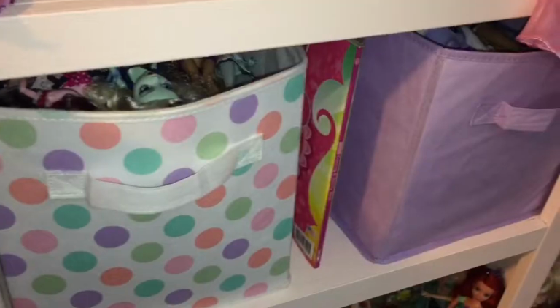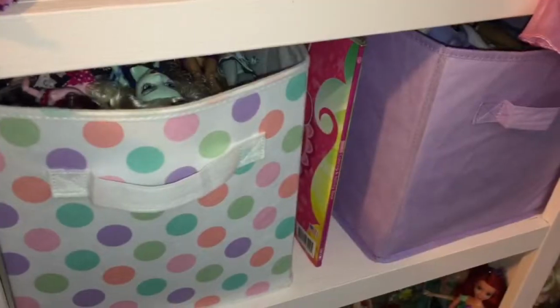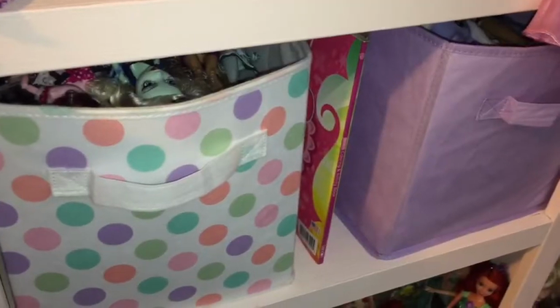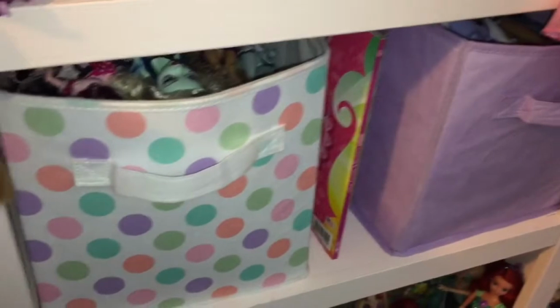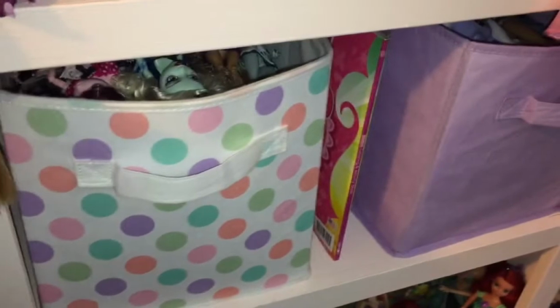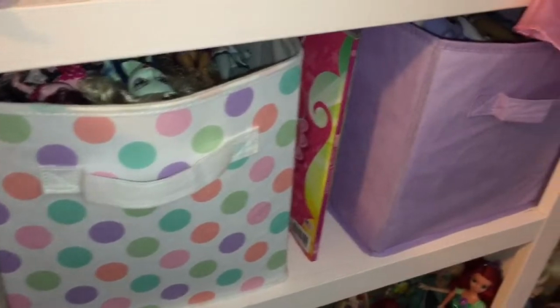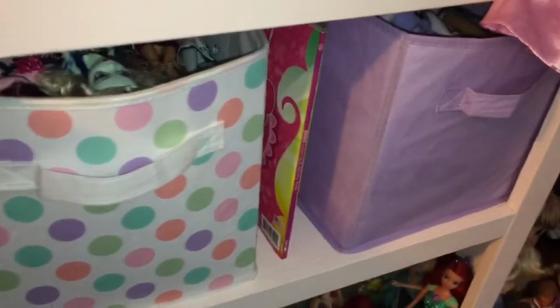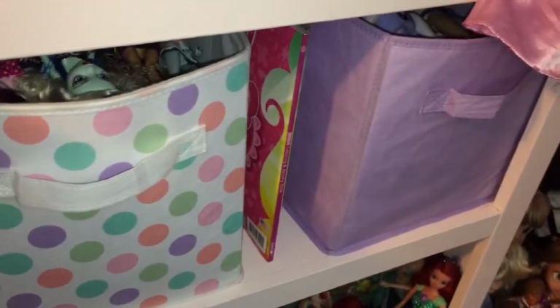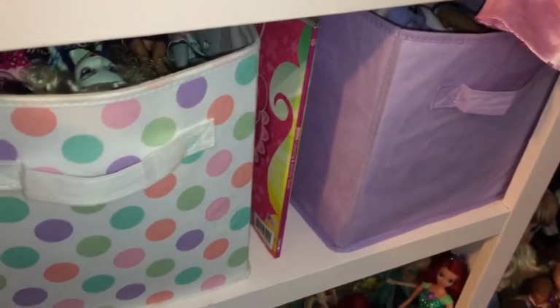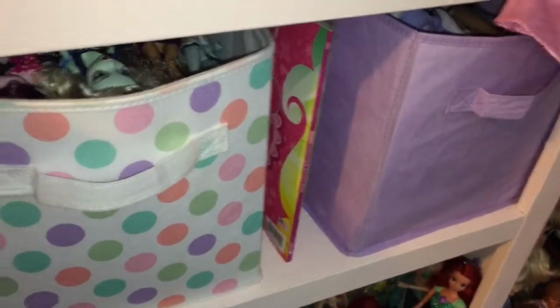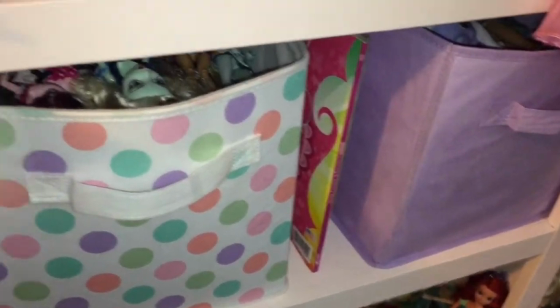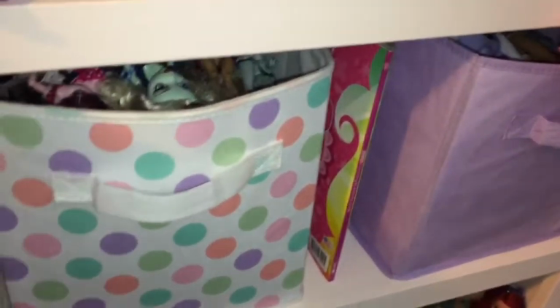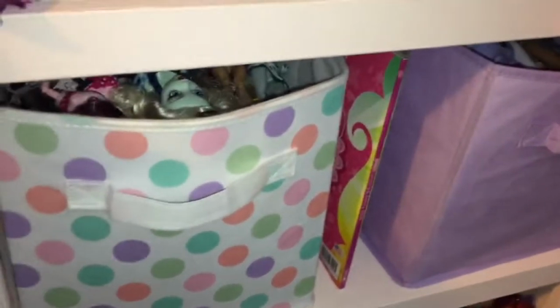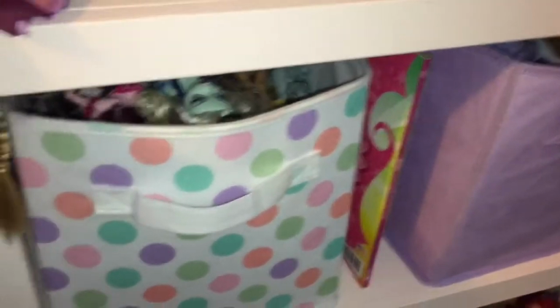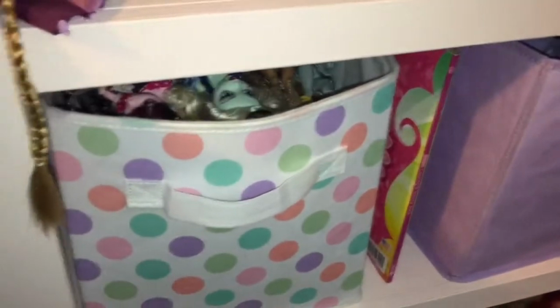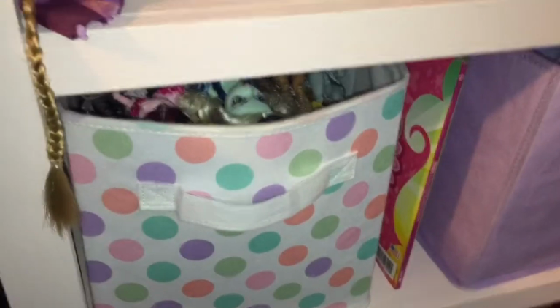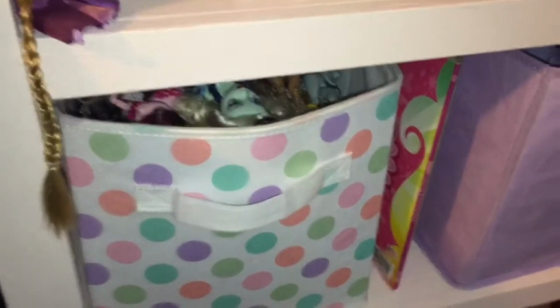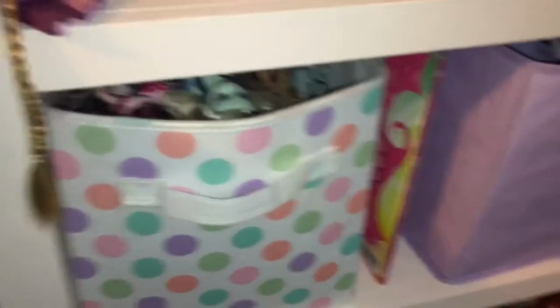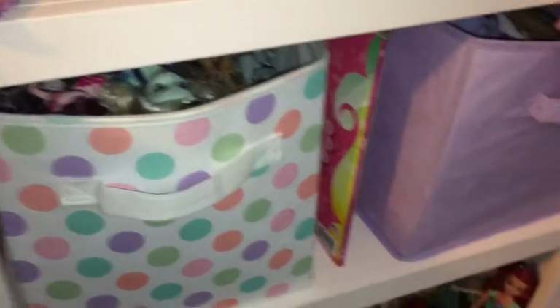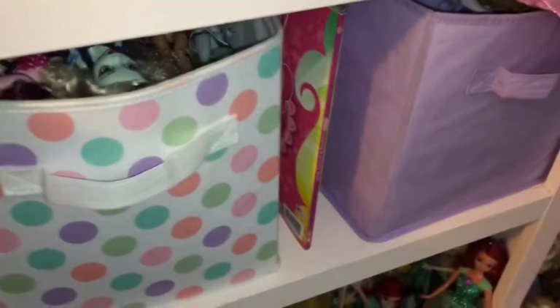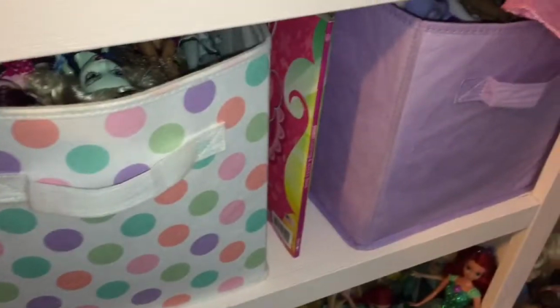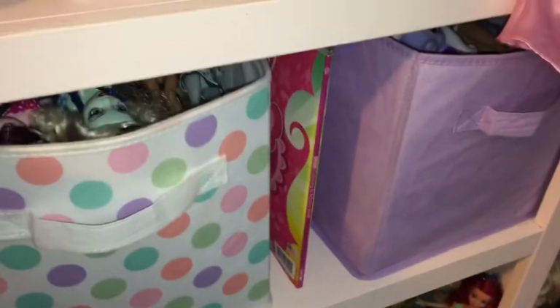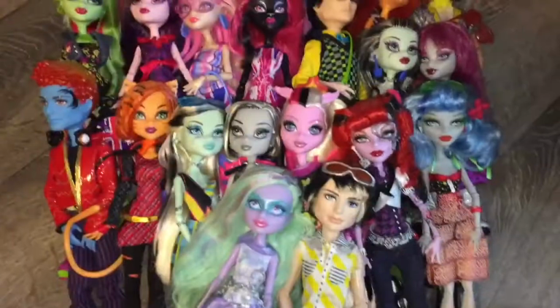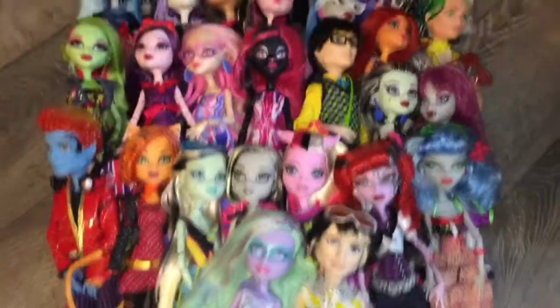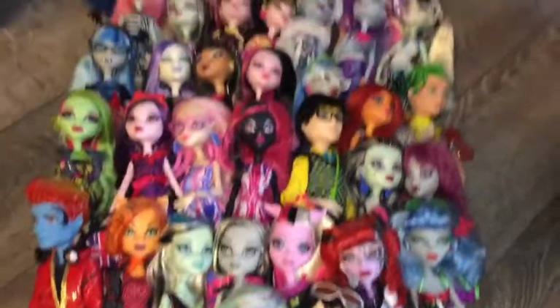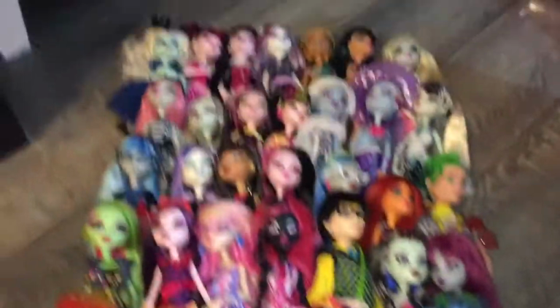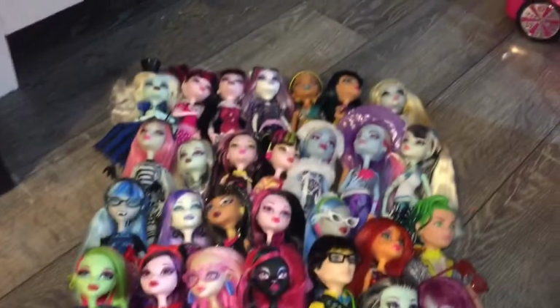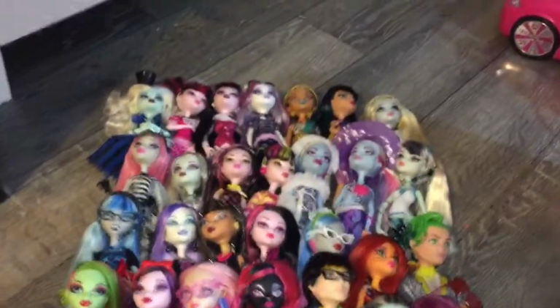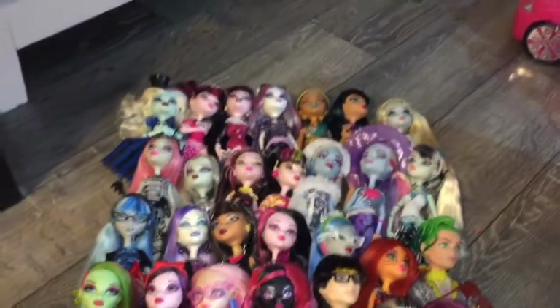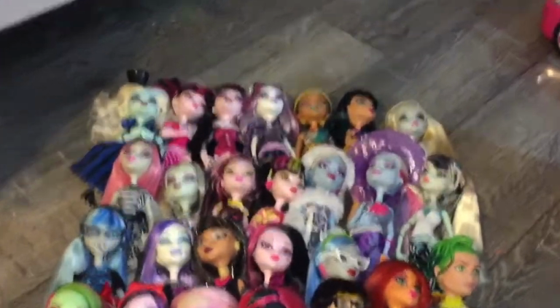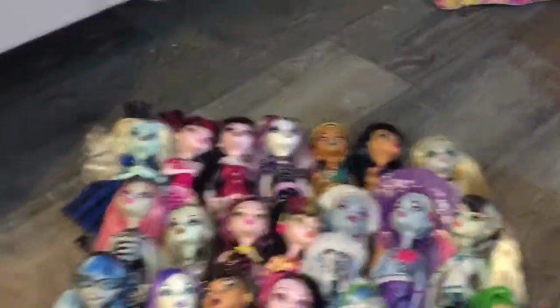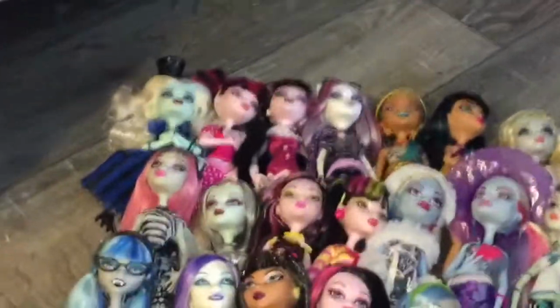In these bins here I have some more dolls — these are the last bins, I promise. Here's the remainder of my Monster High collection.